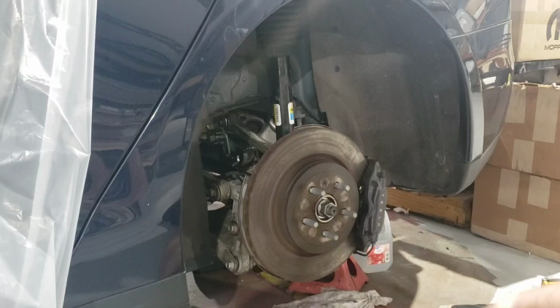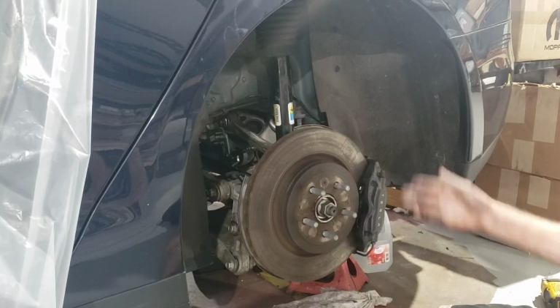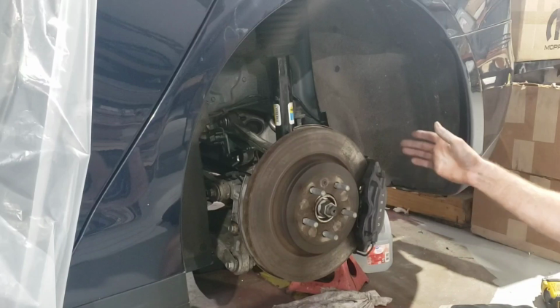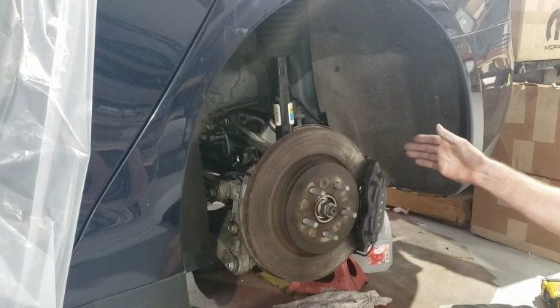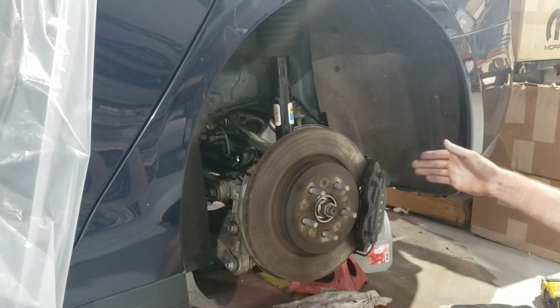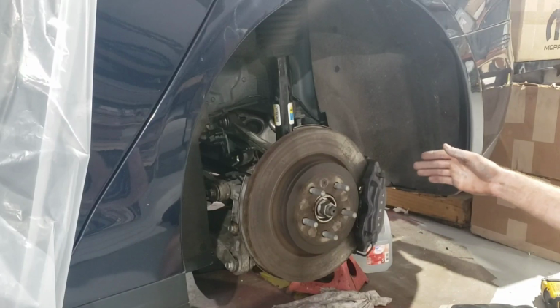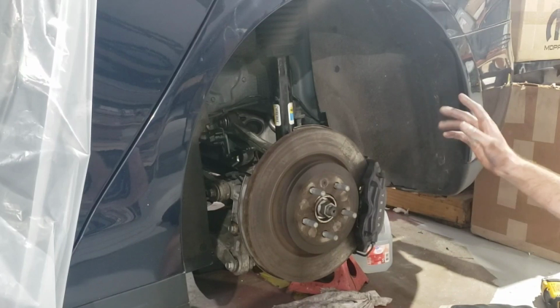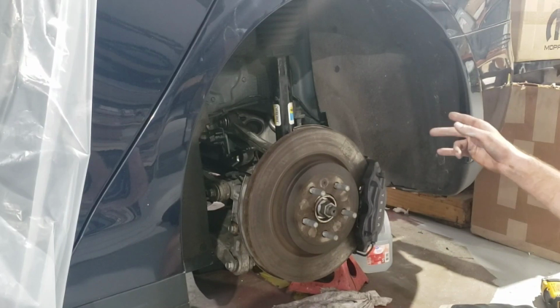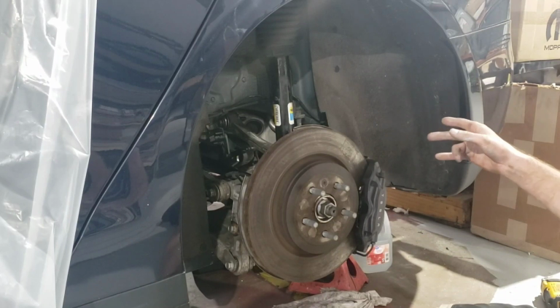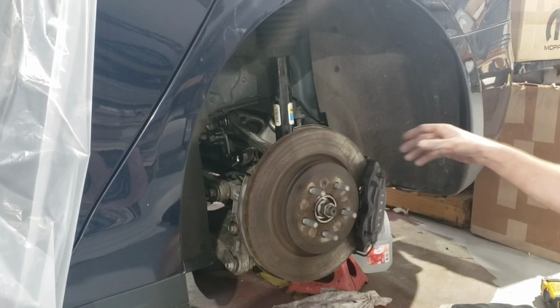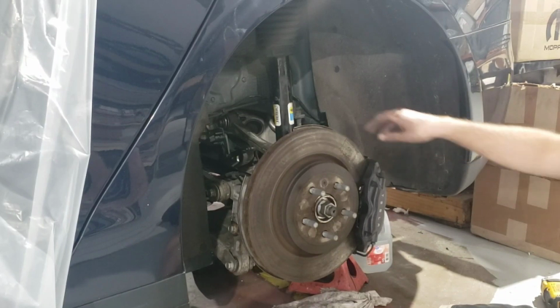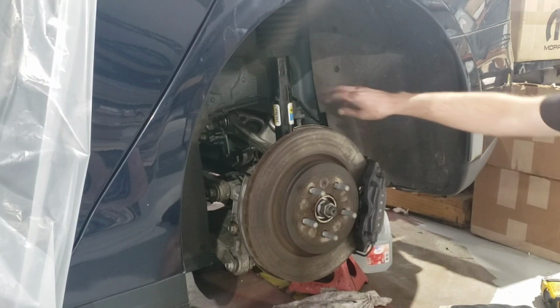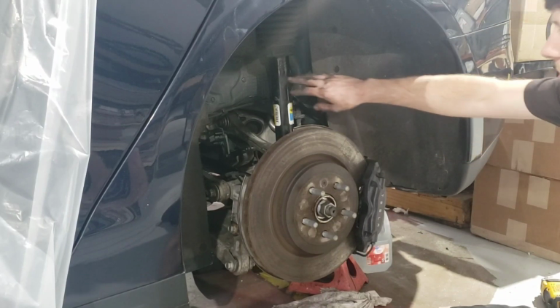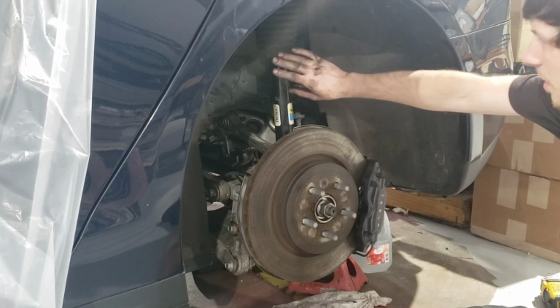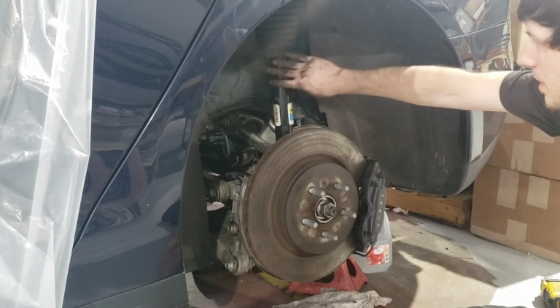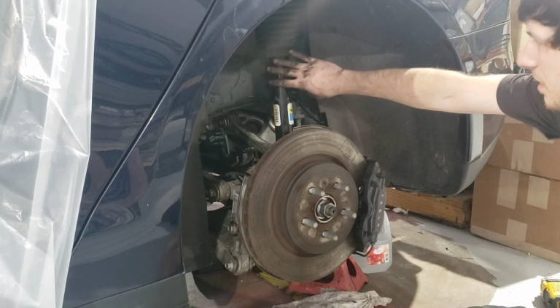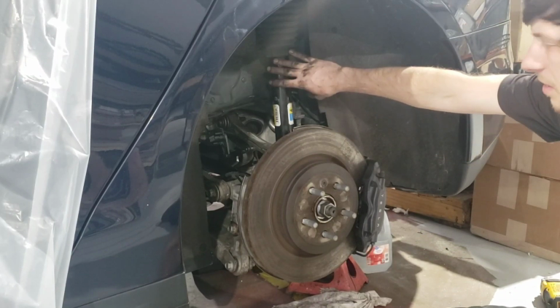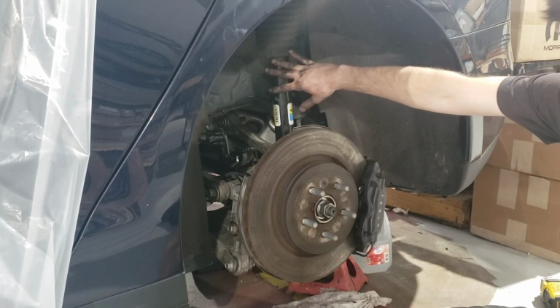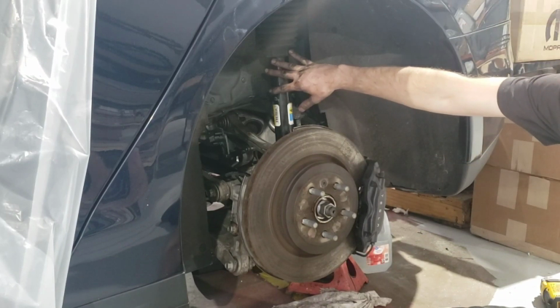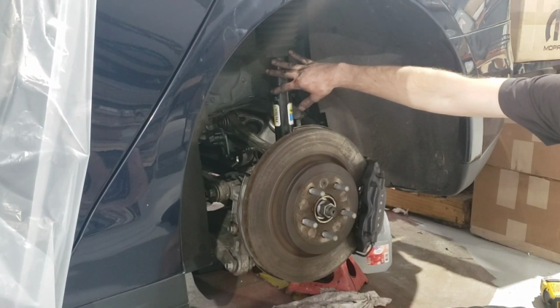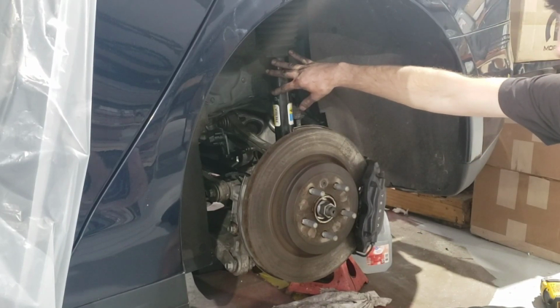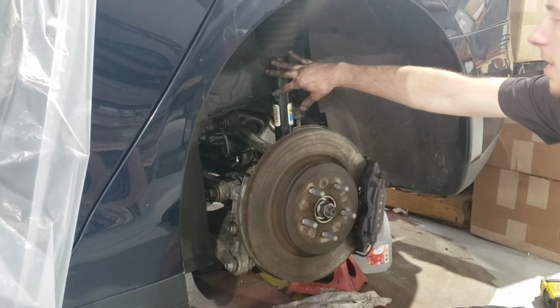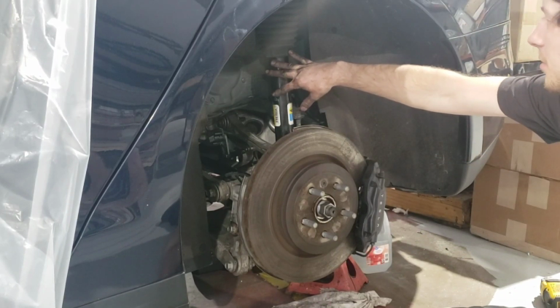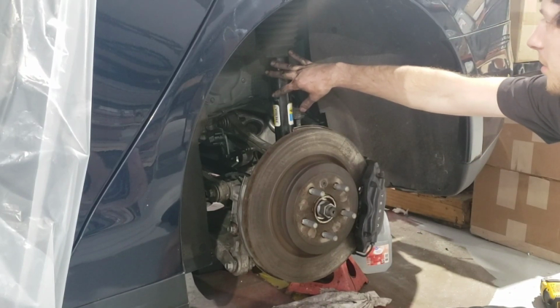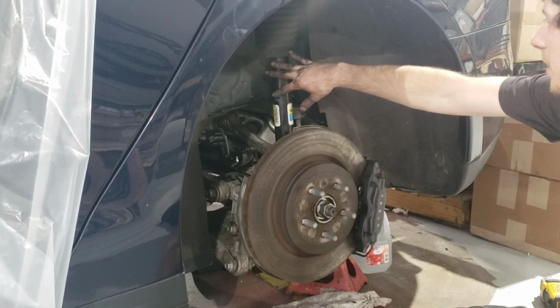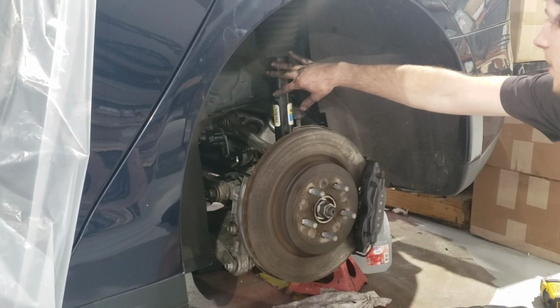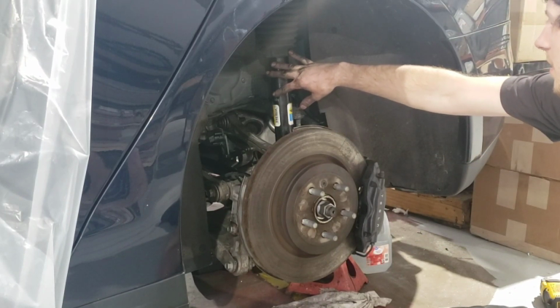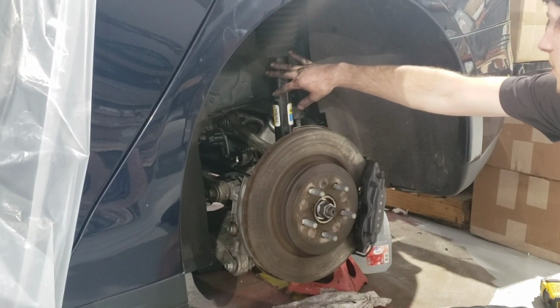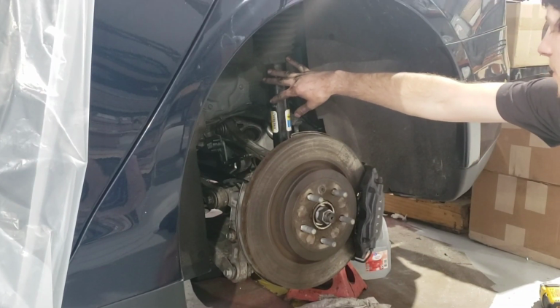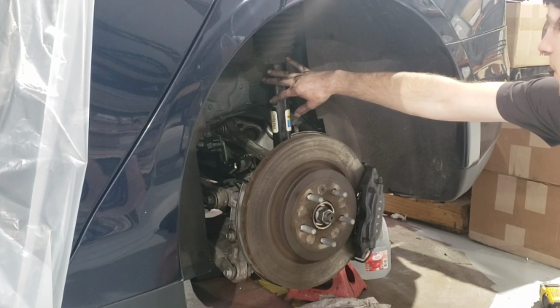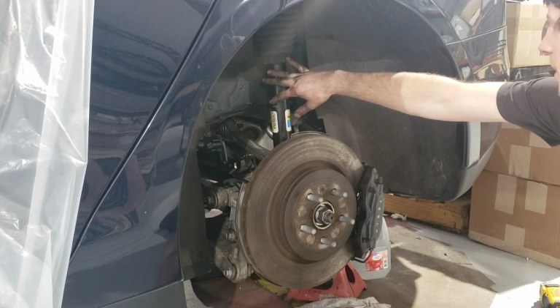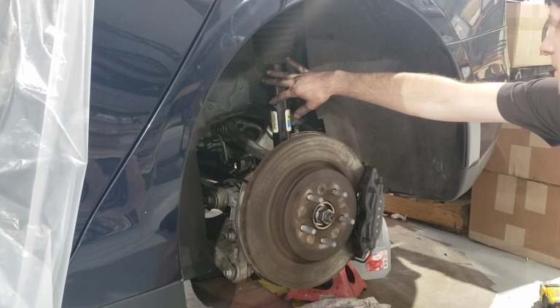Hey guys, I'm going to show you how to replace the air module in the Tesla Model S.